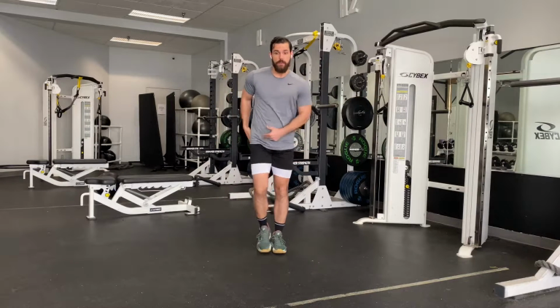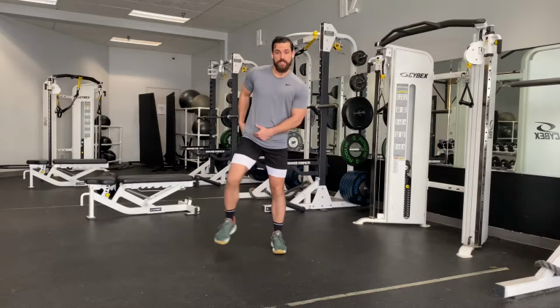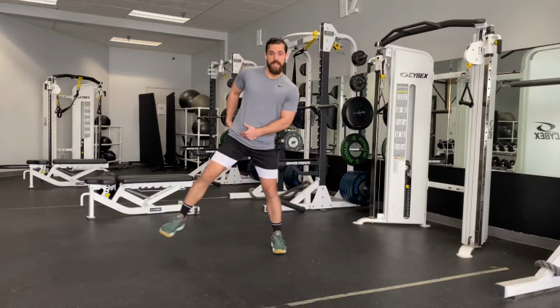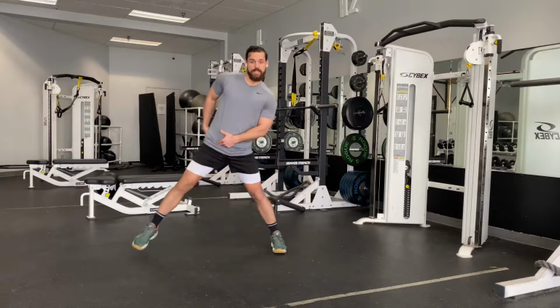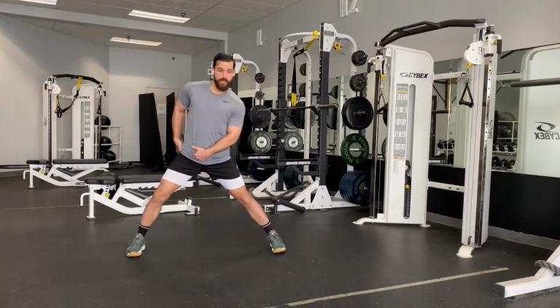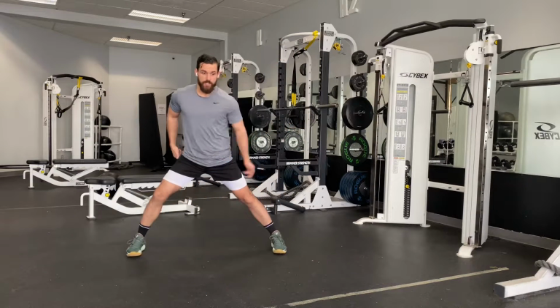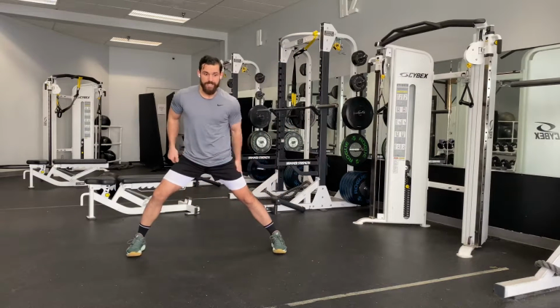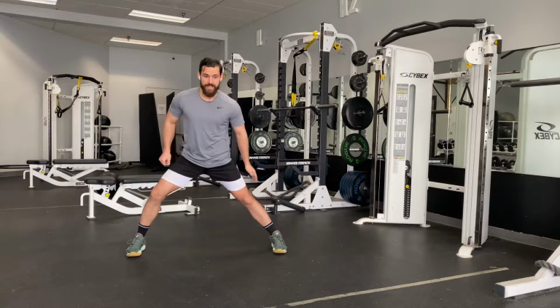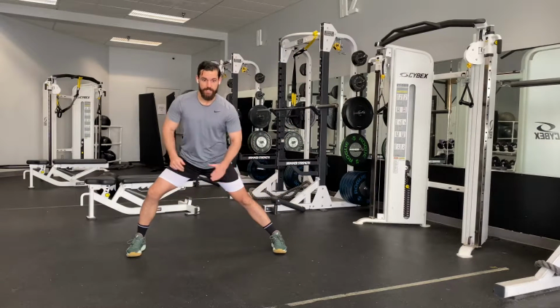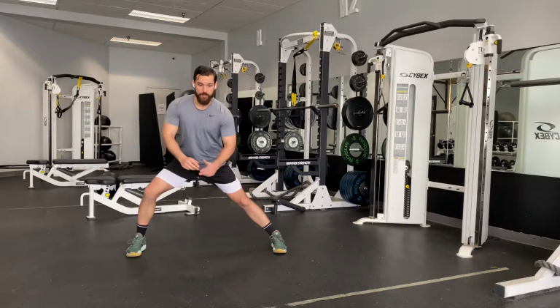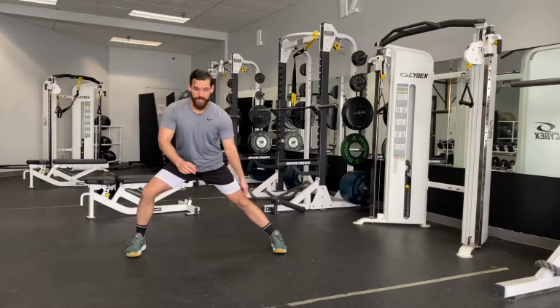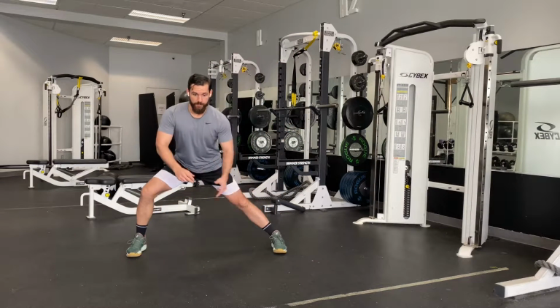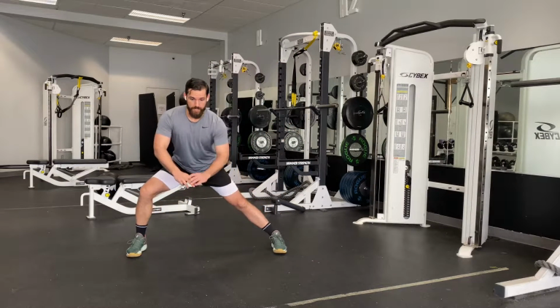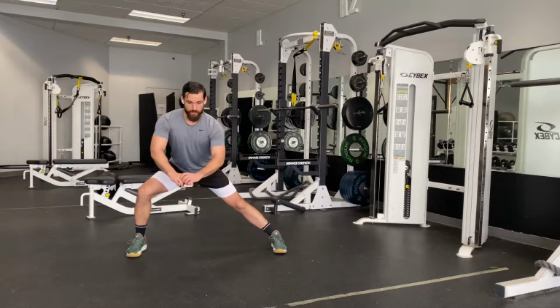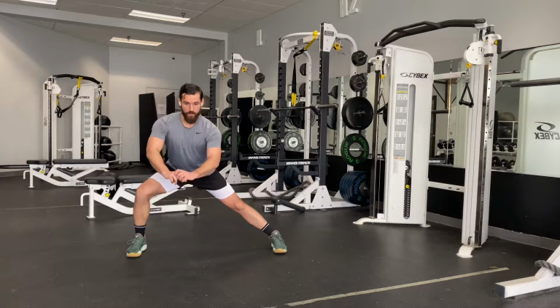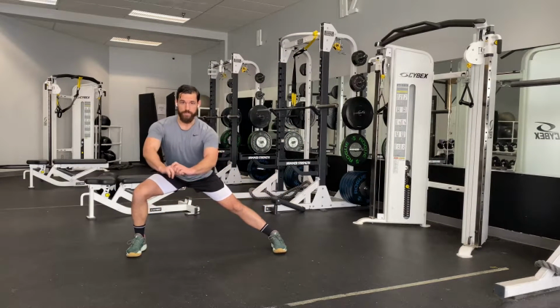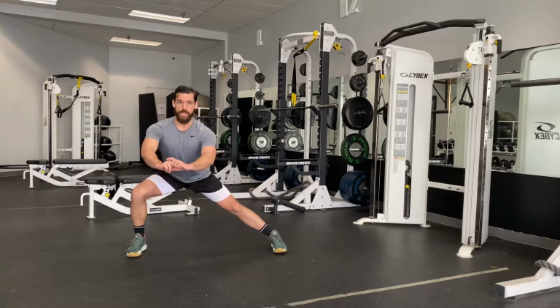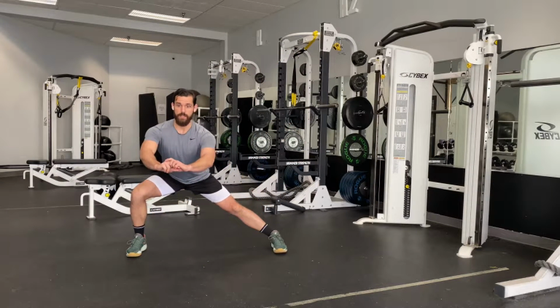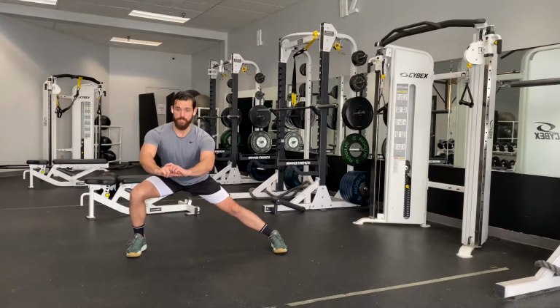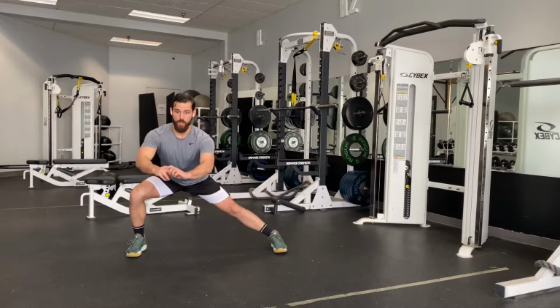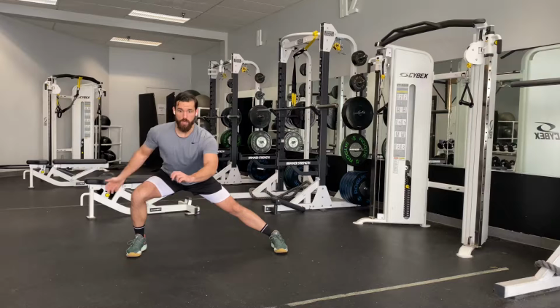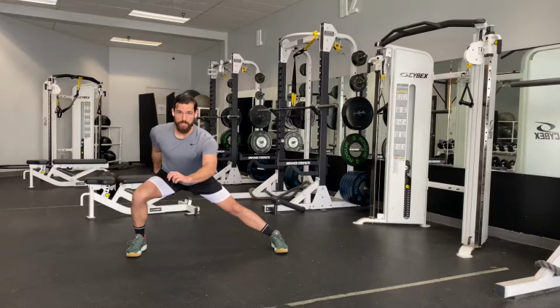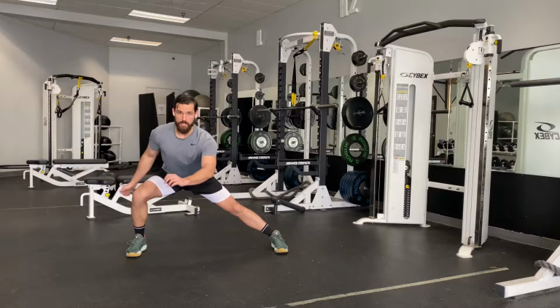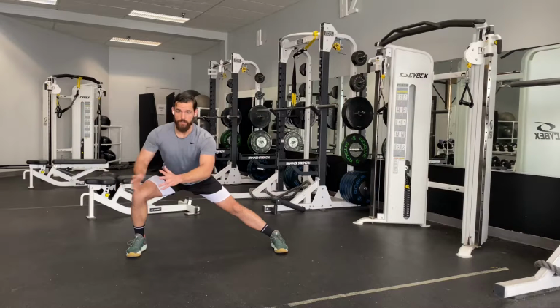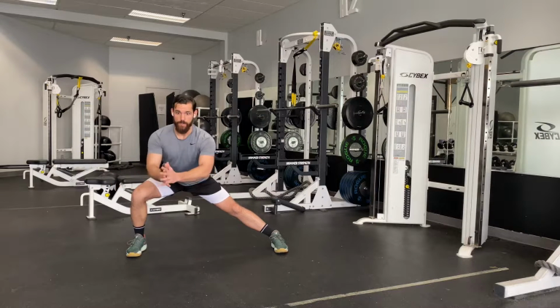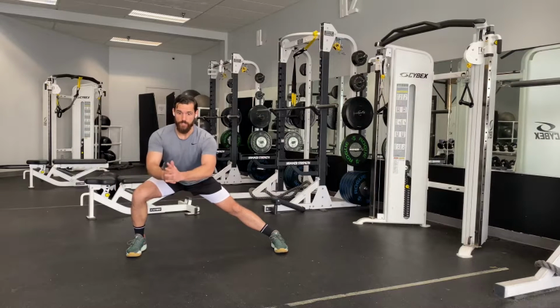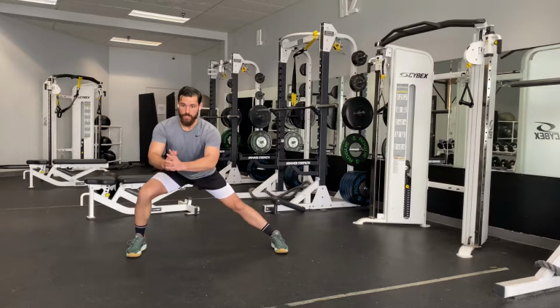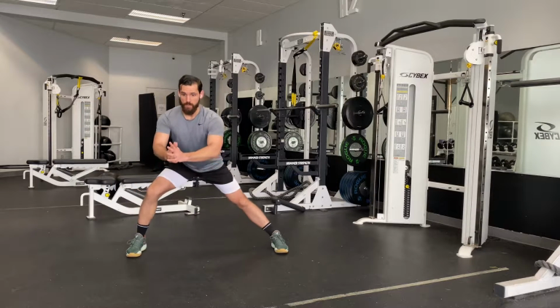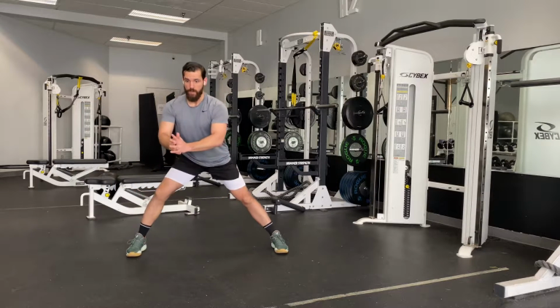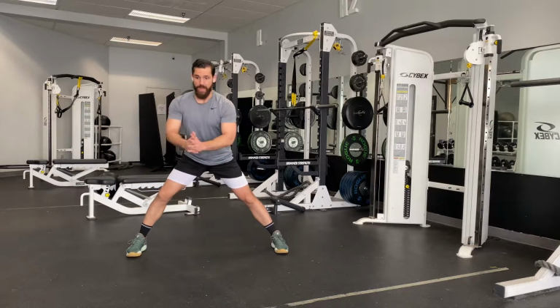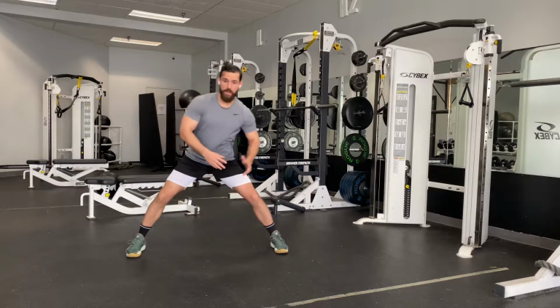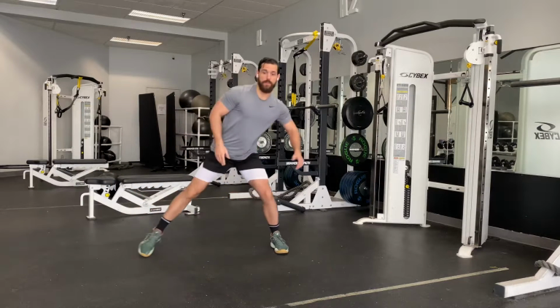Then we take that side lunge. This leg stays straight up, that foot stays on the floor. We're going to stay nice and tall, sitting into my butt cheek, then bring it back up.